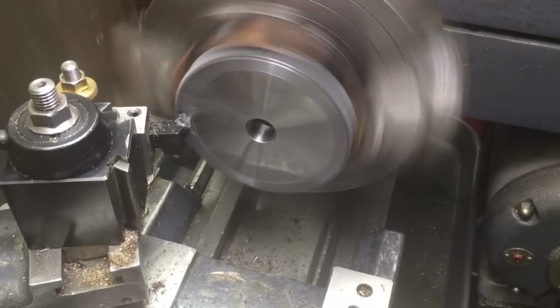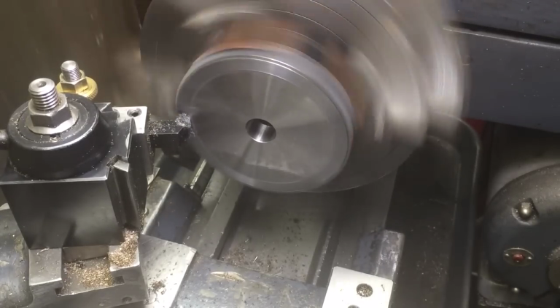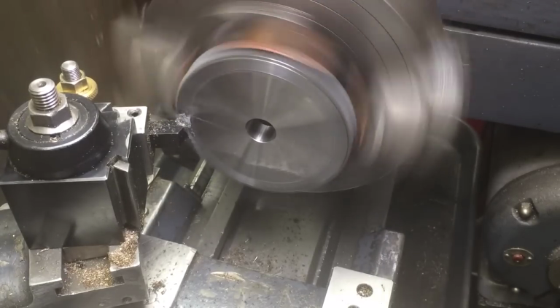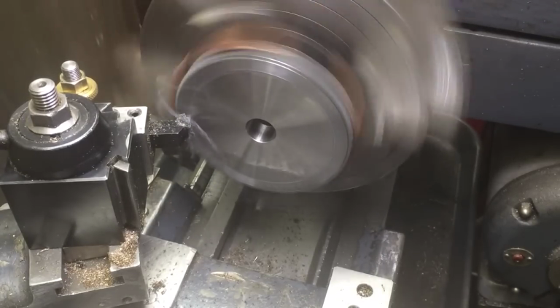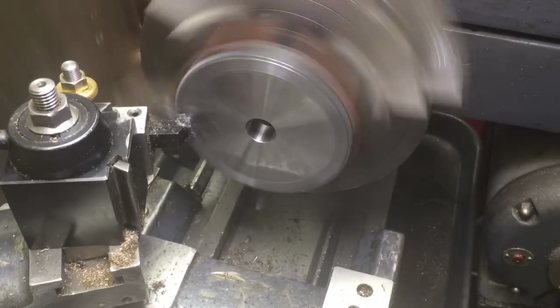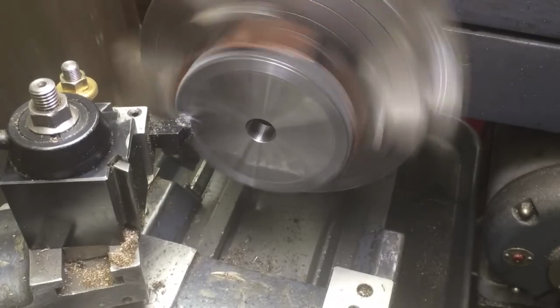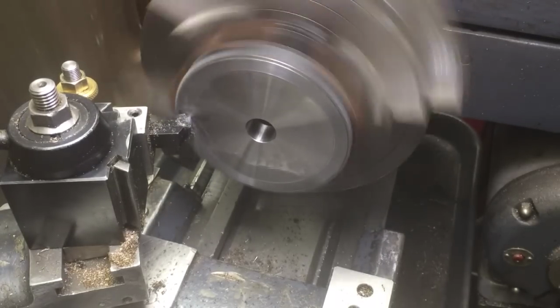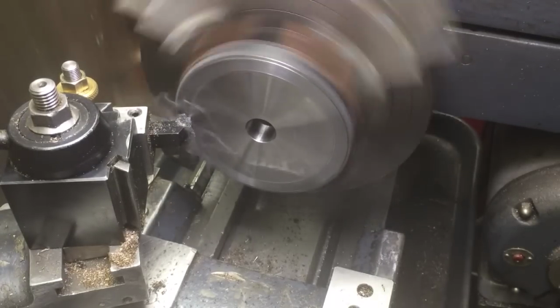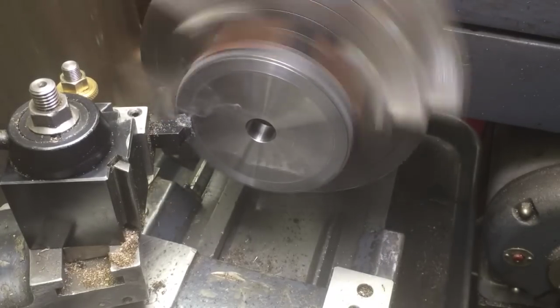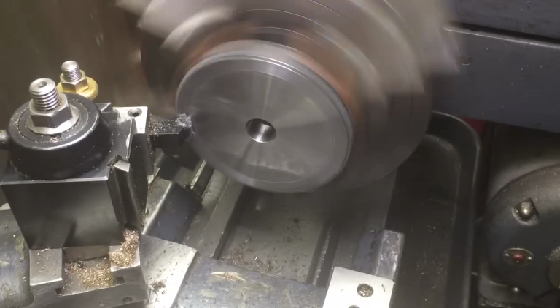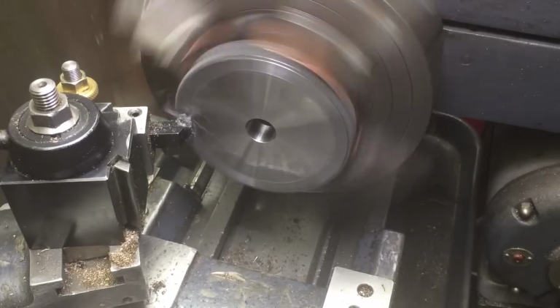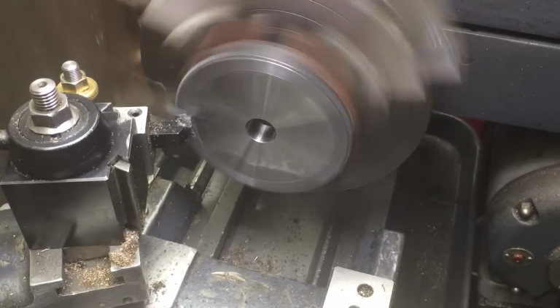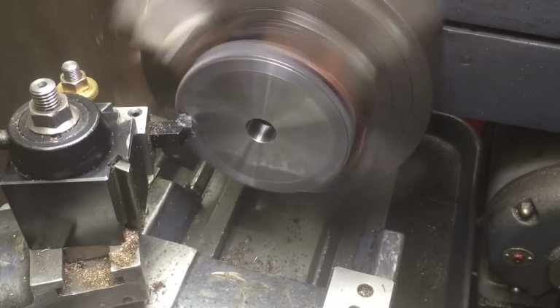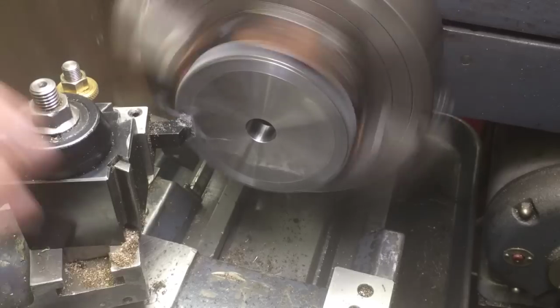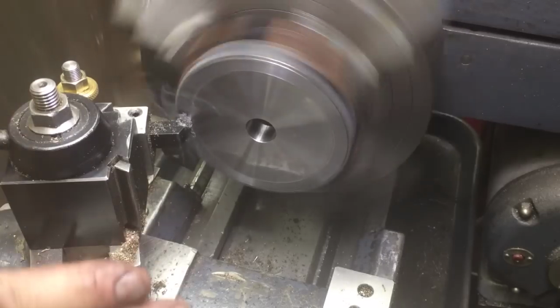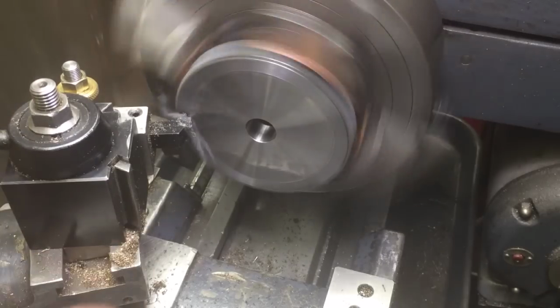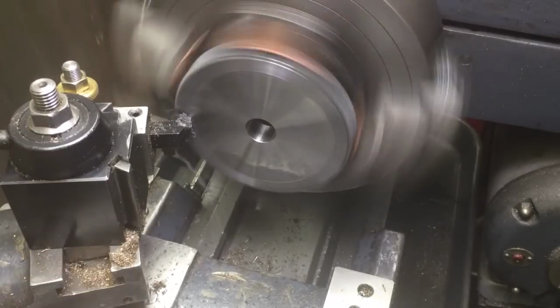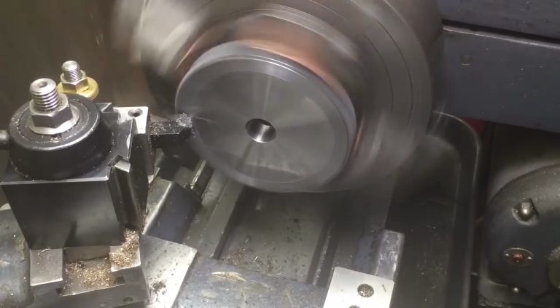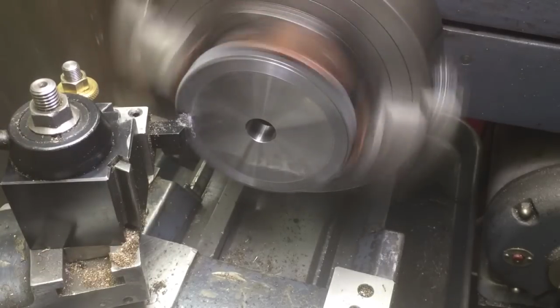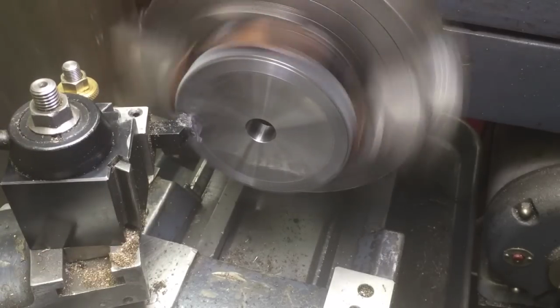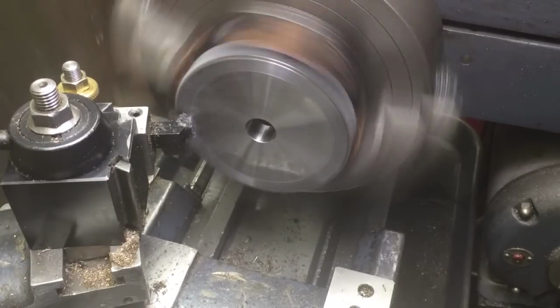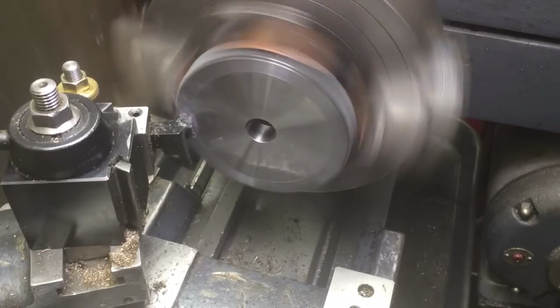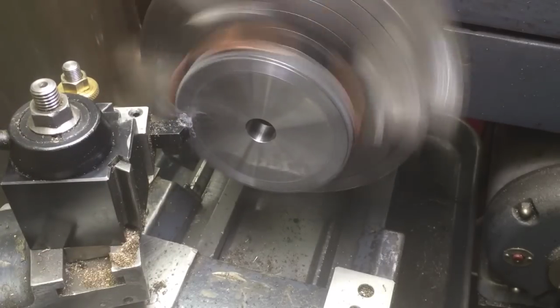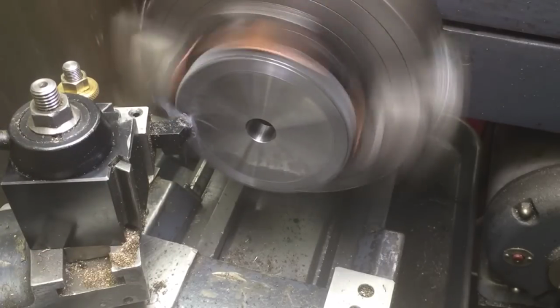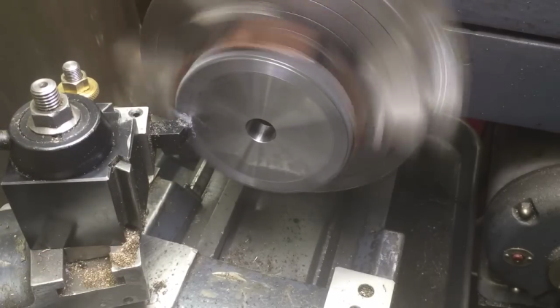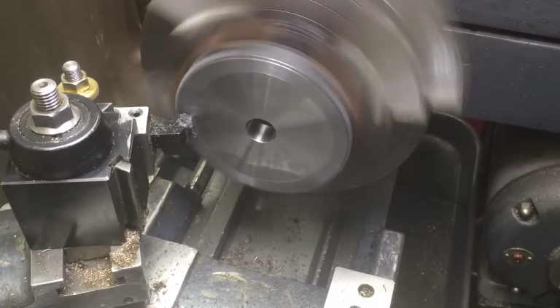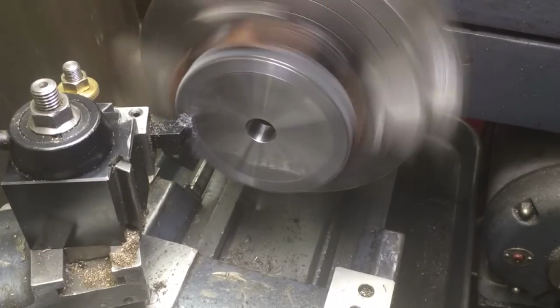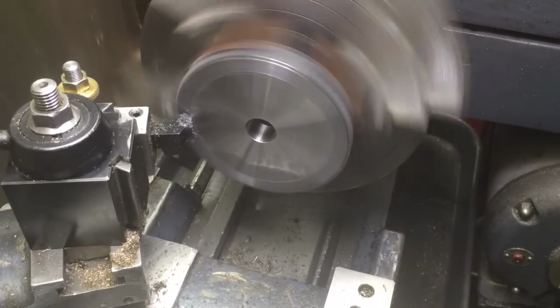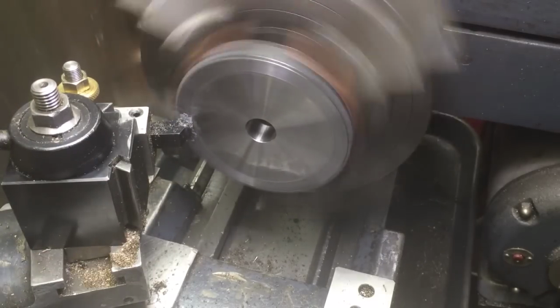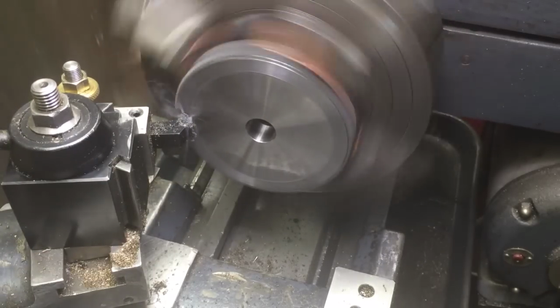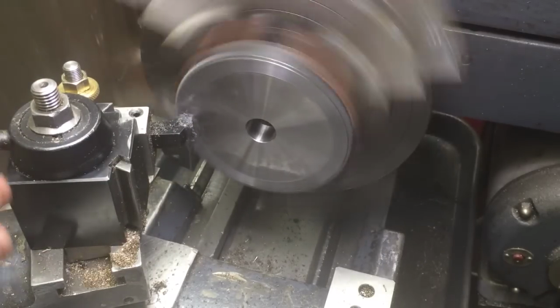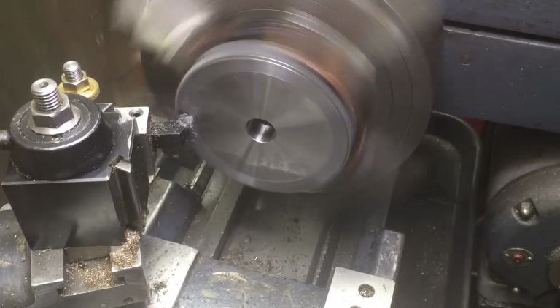First cut — we're gonna take out 40 thousandths across there in thickness.